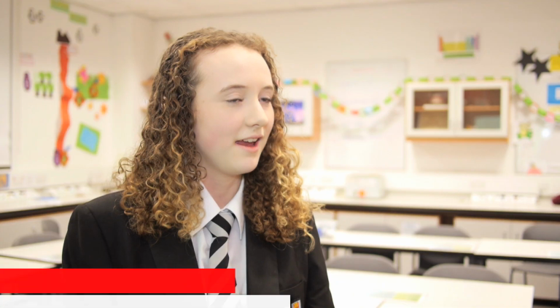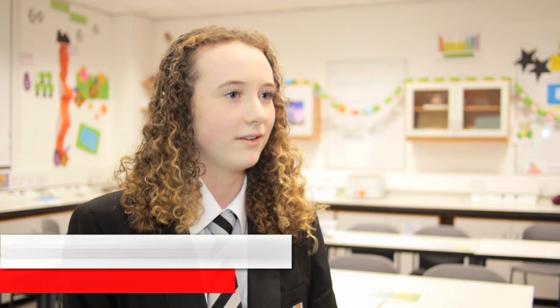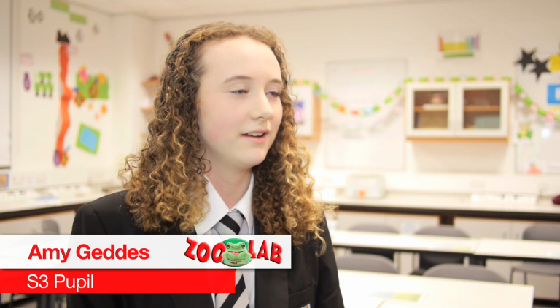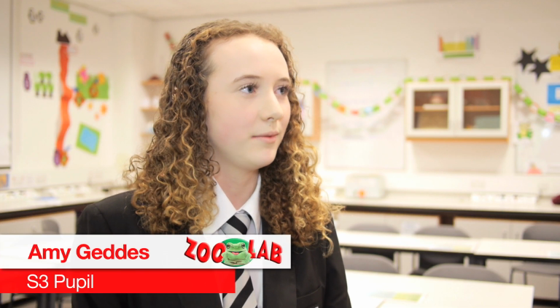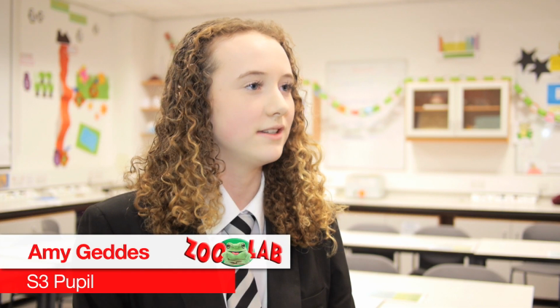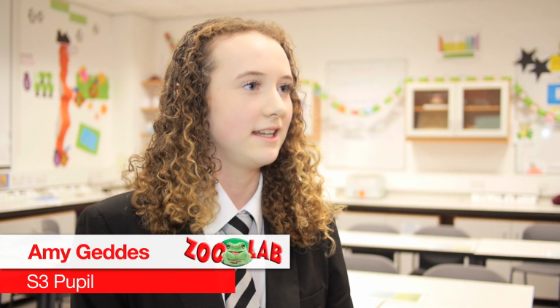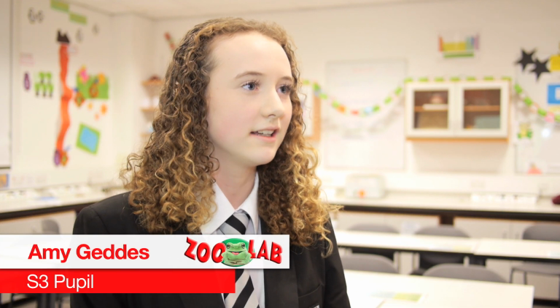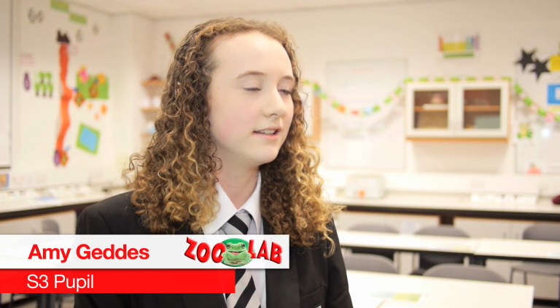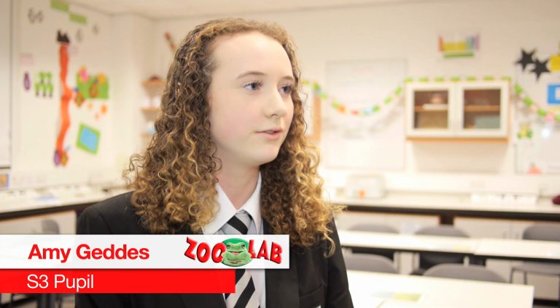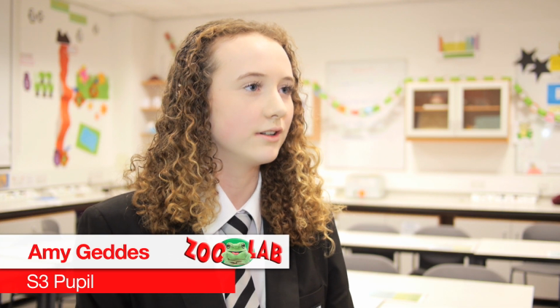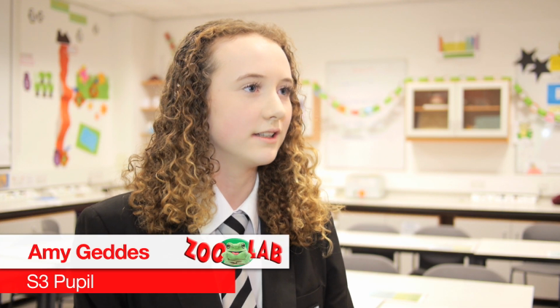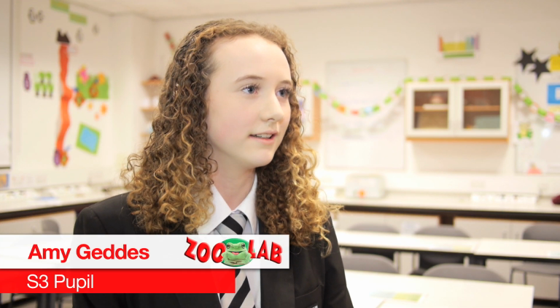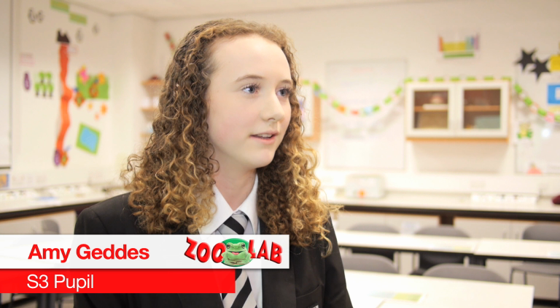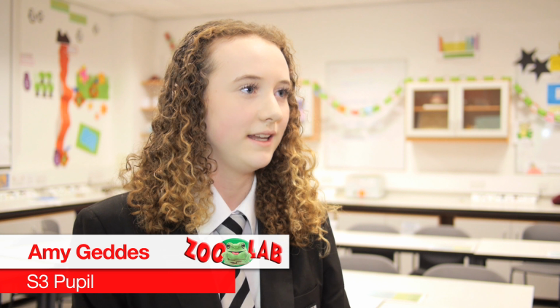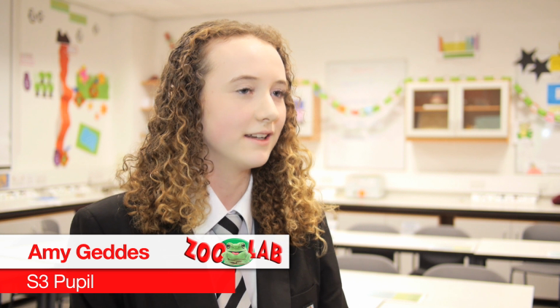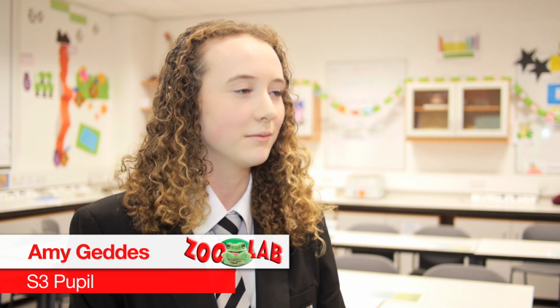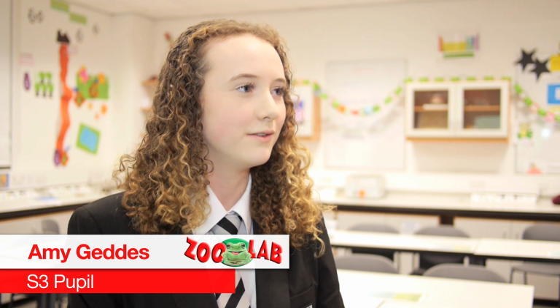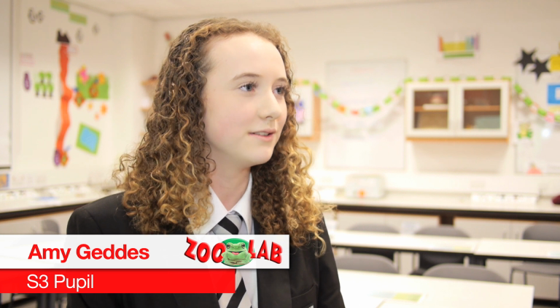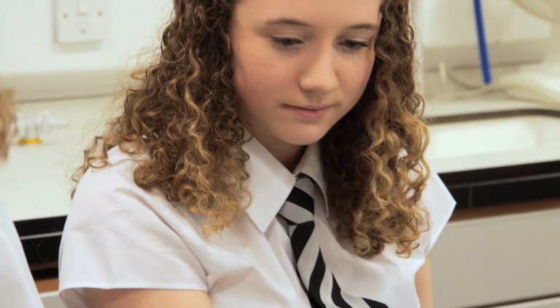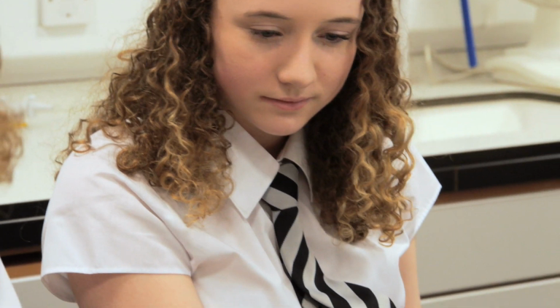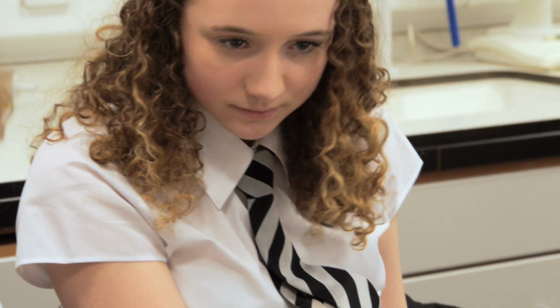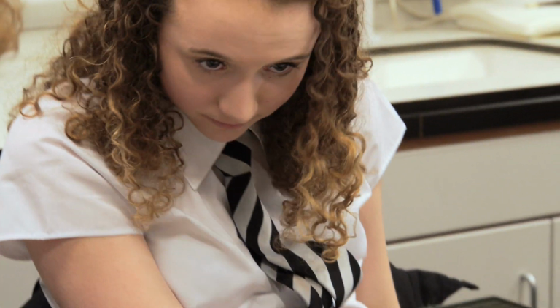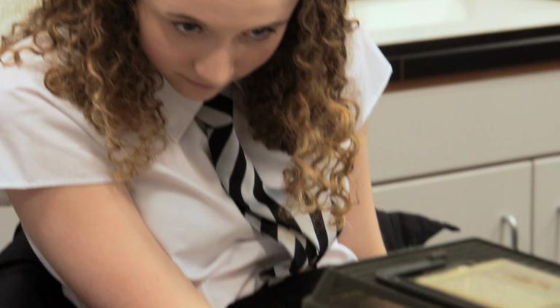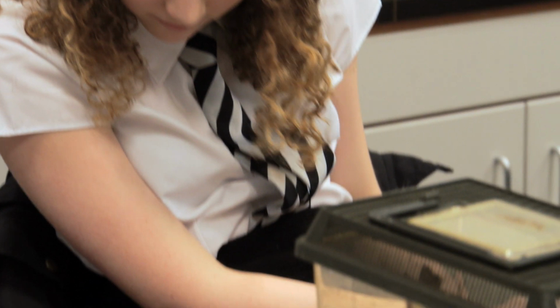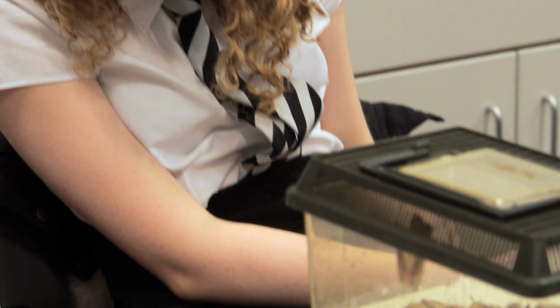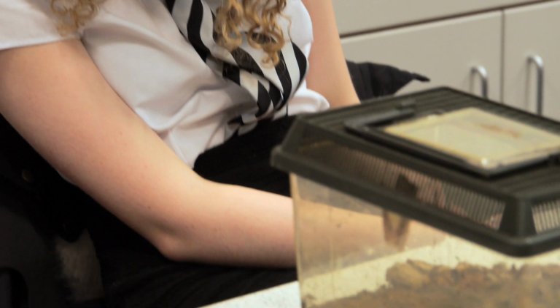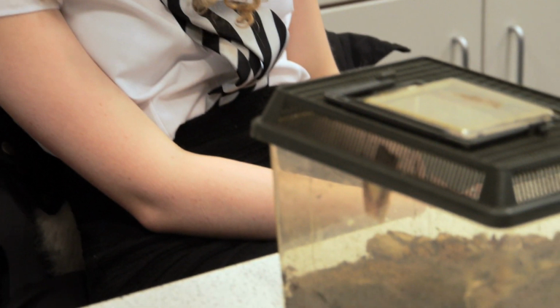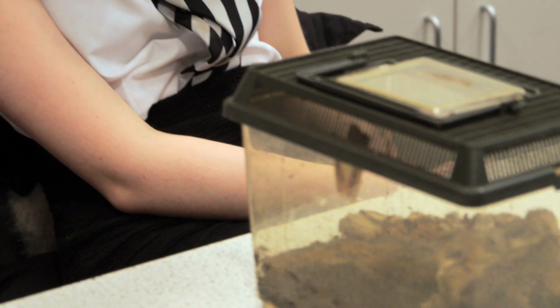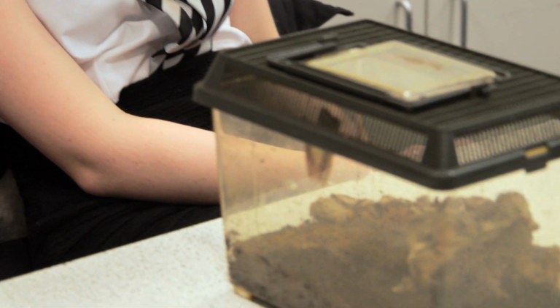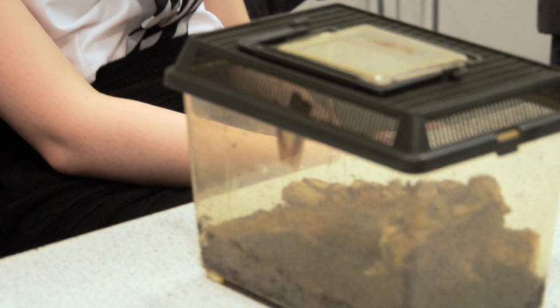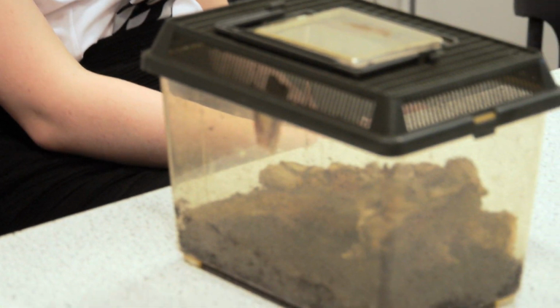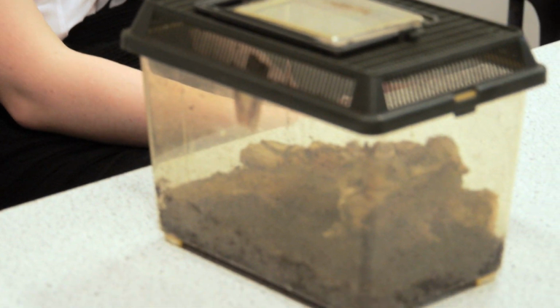We learnt a lot about the snakes and frogs and millipedes, and I think my favourite was the frogs because they were just the nicest looking animals there.